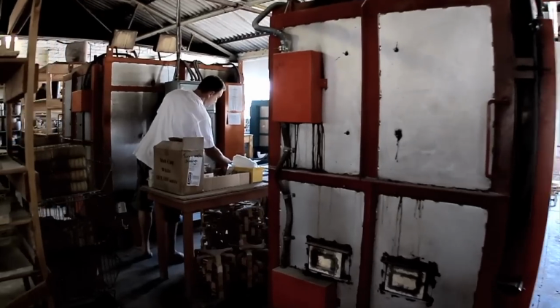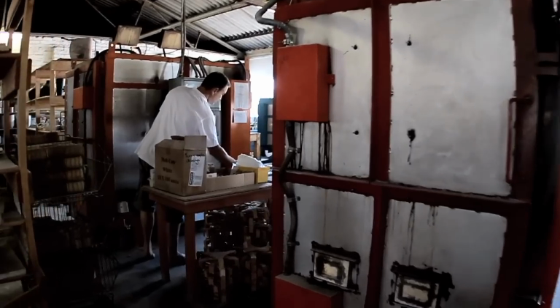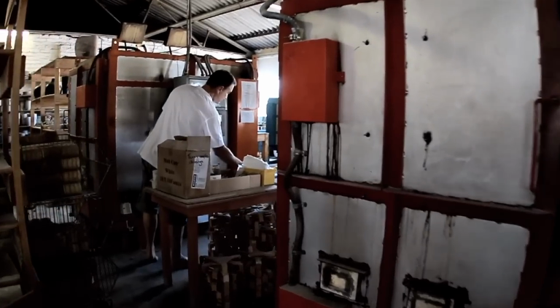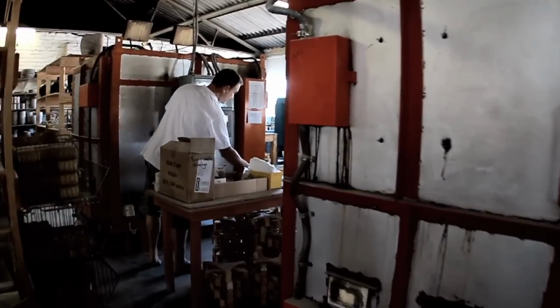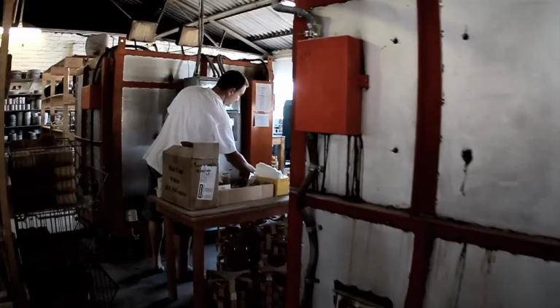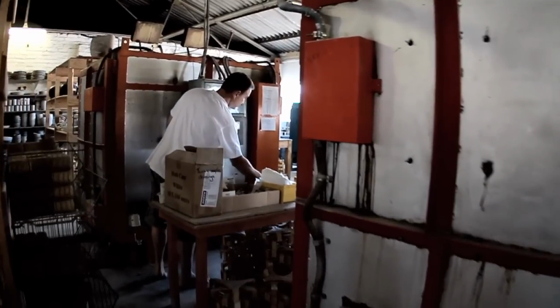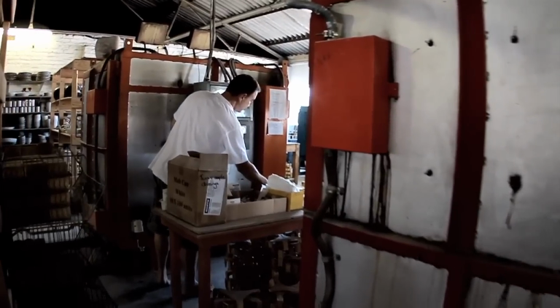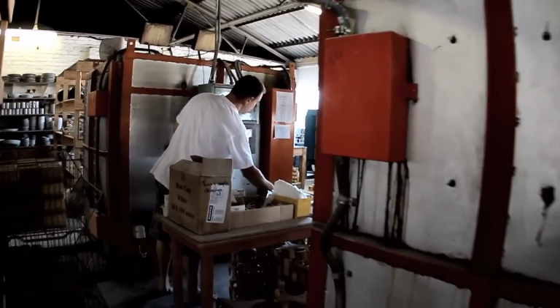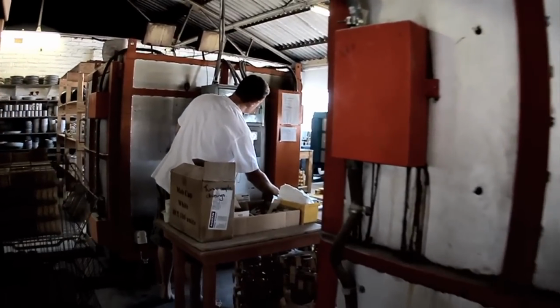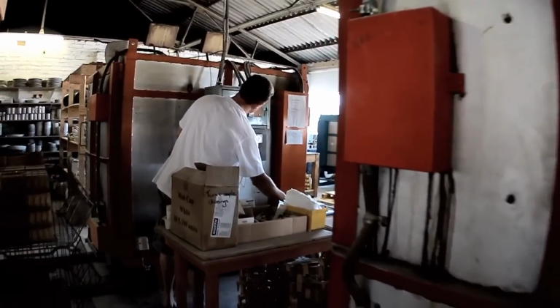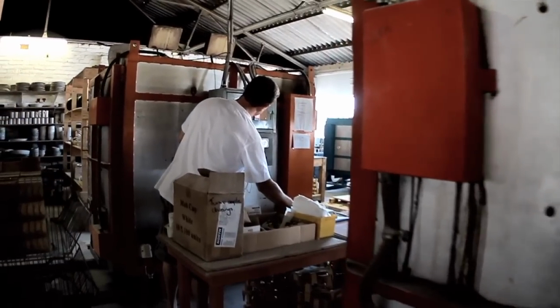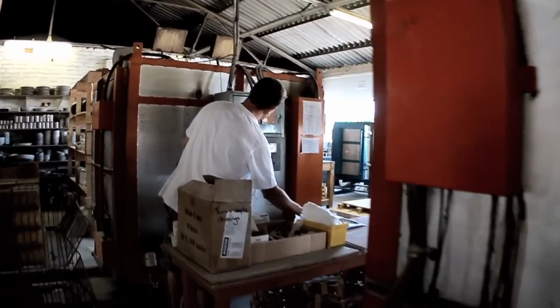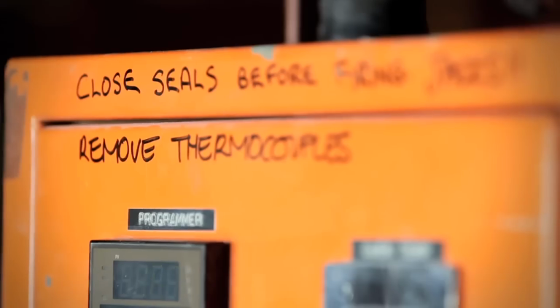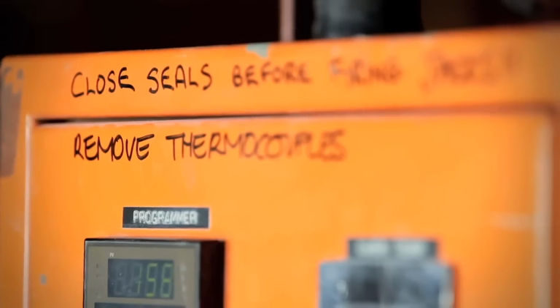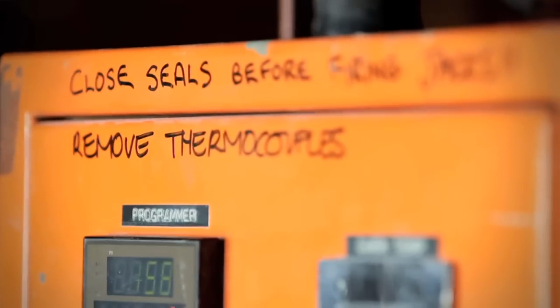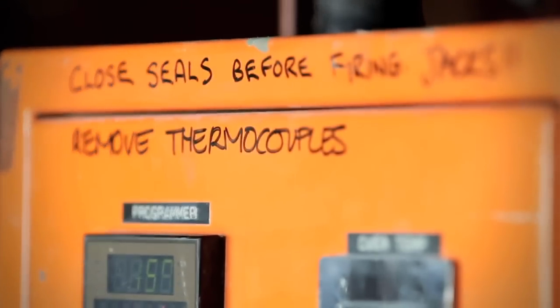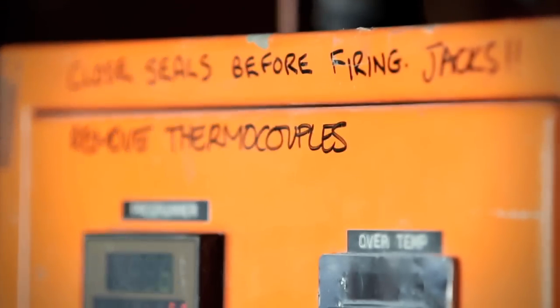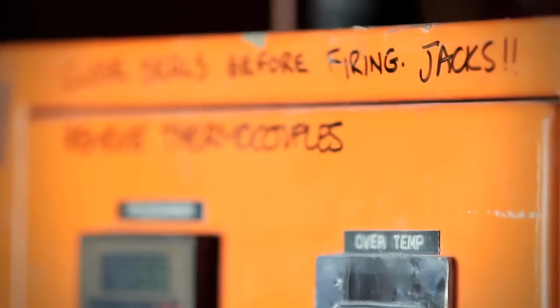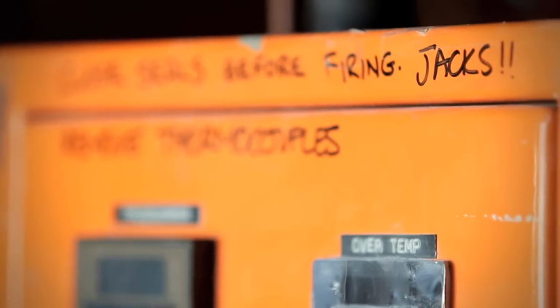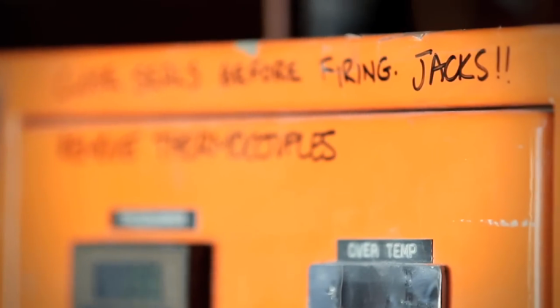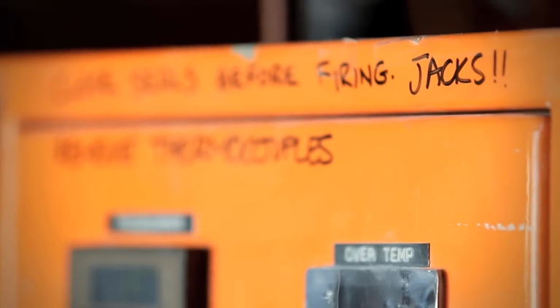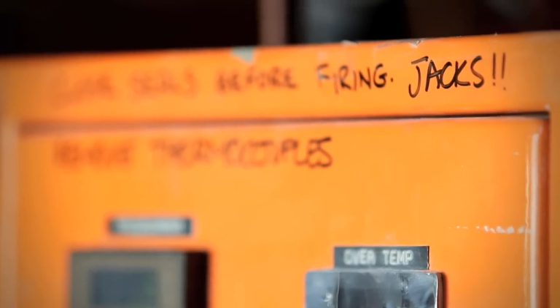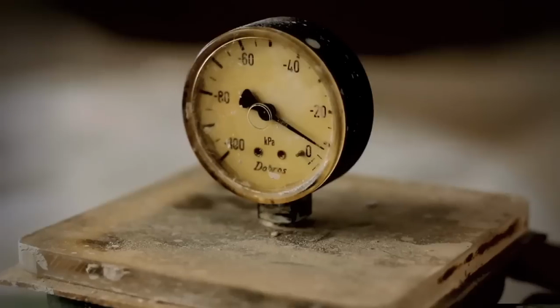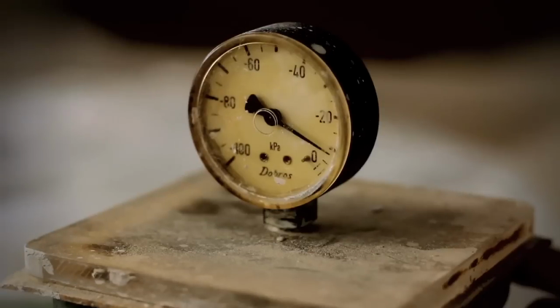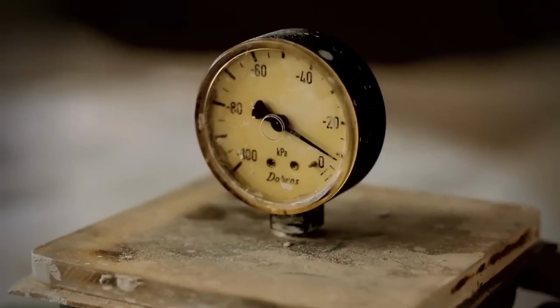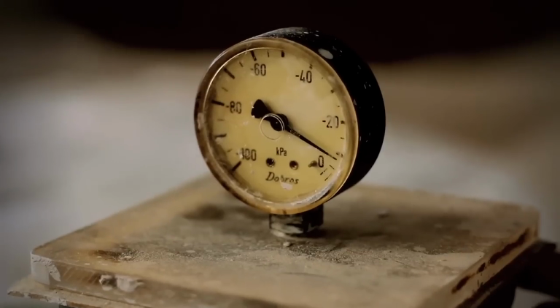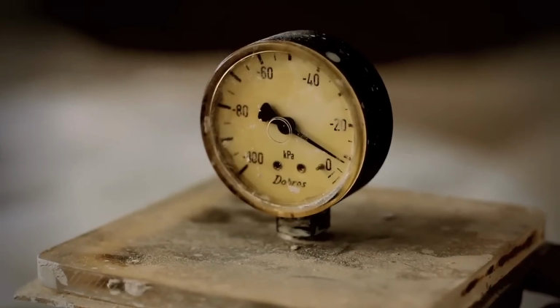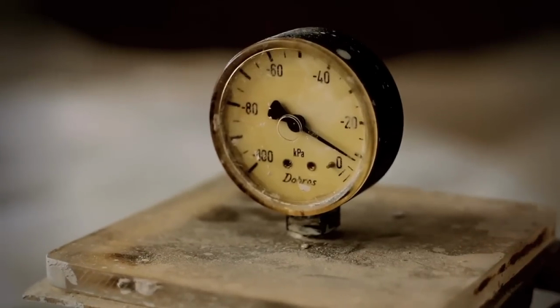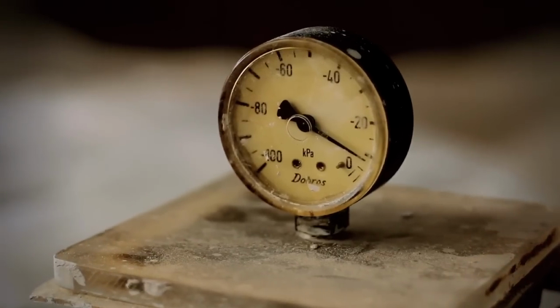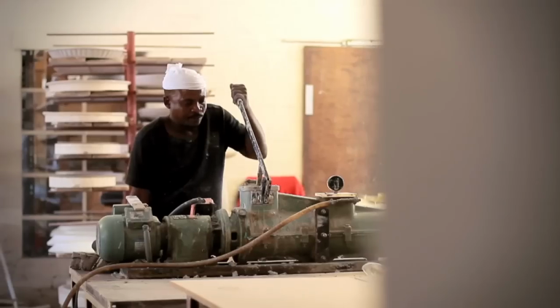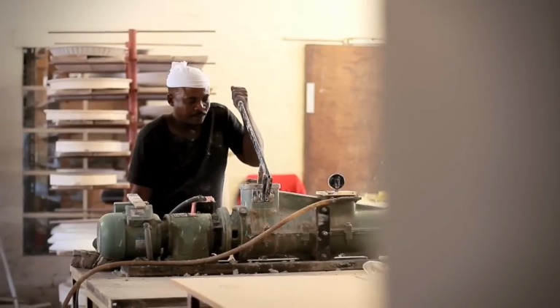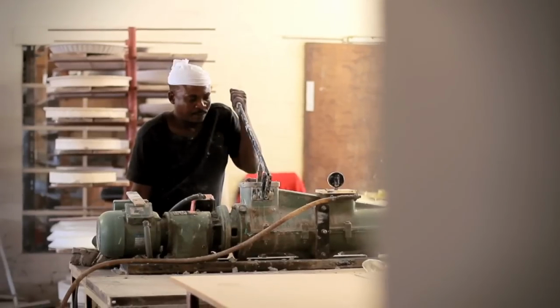We print our own transfers, it's got kilns, so I just grabbed the opportunity and started doing this.